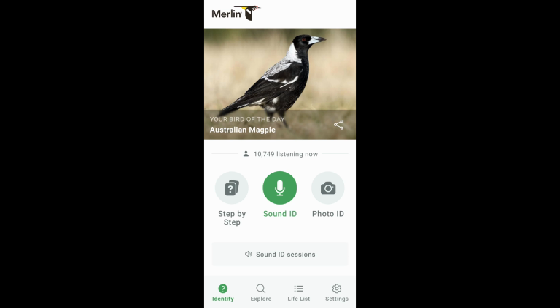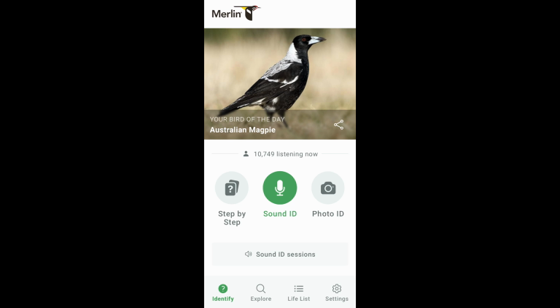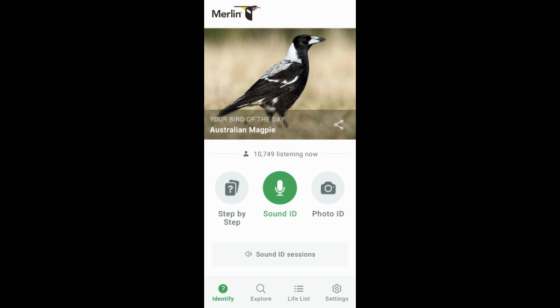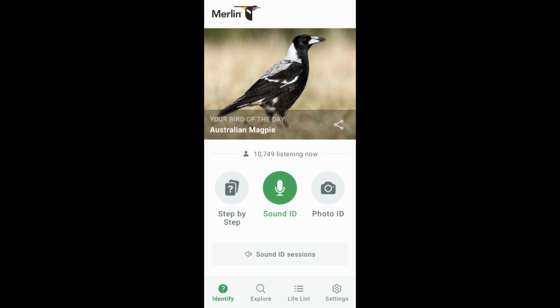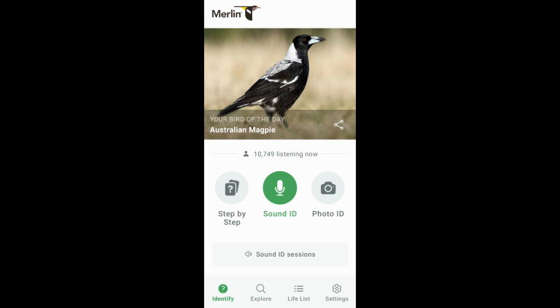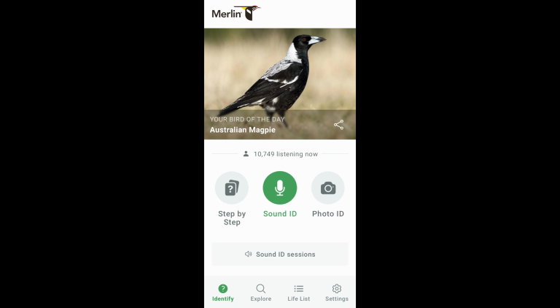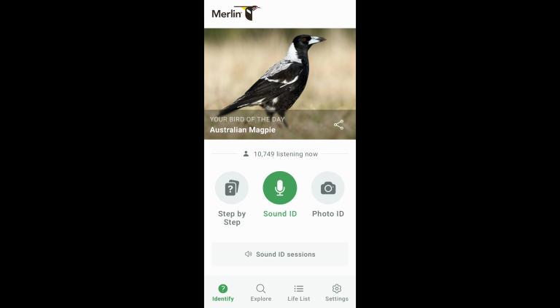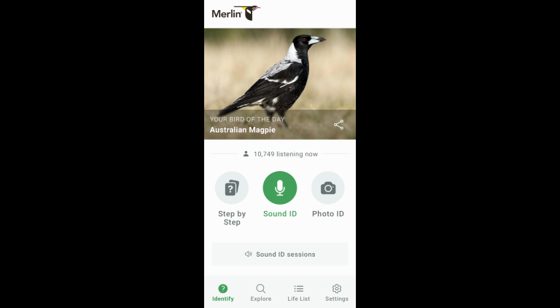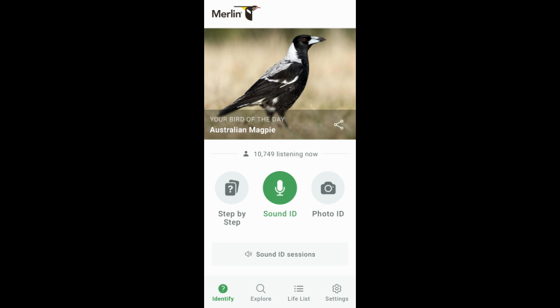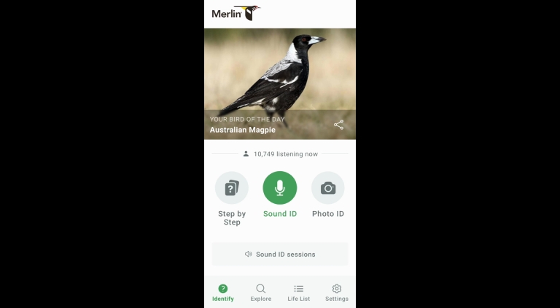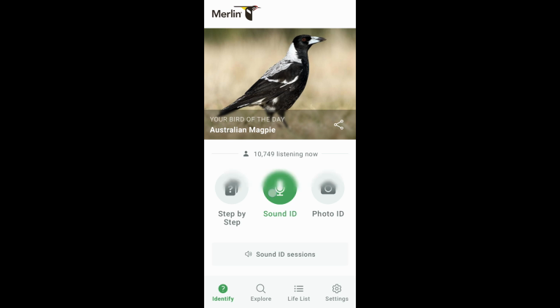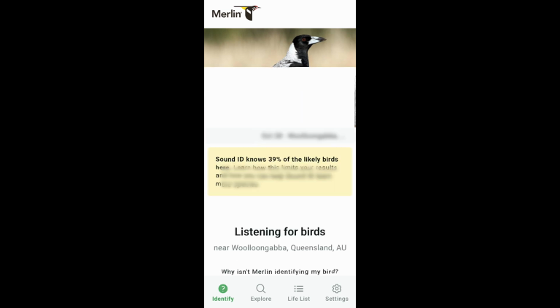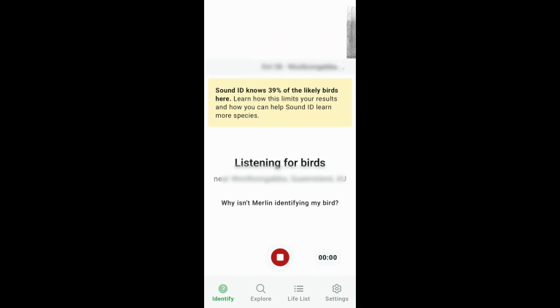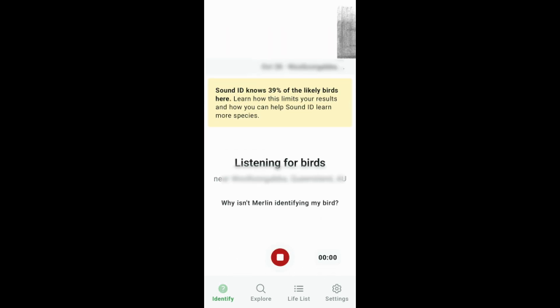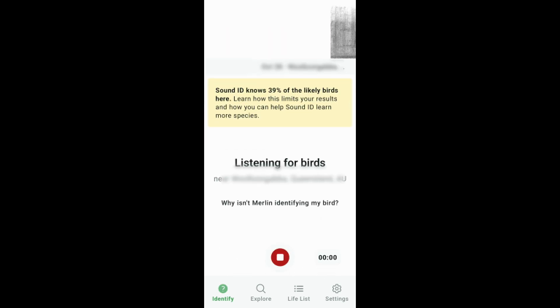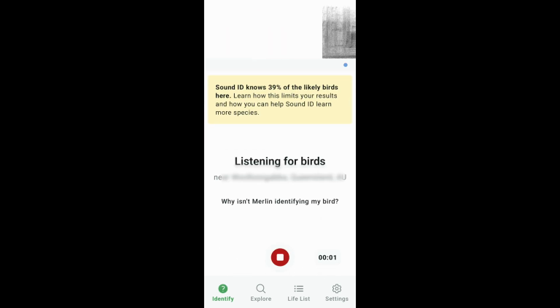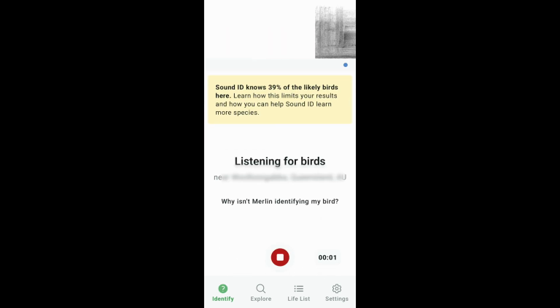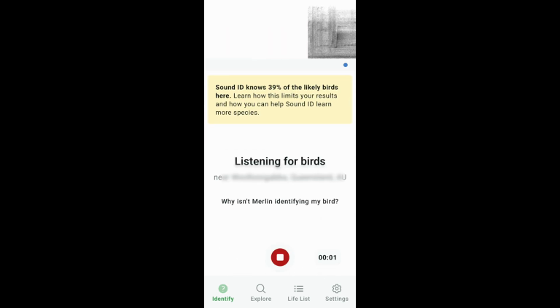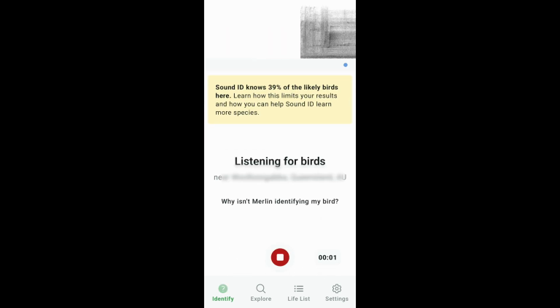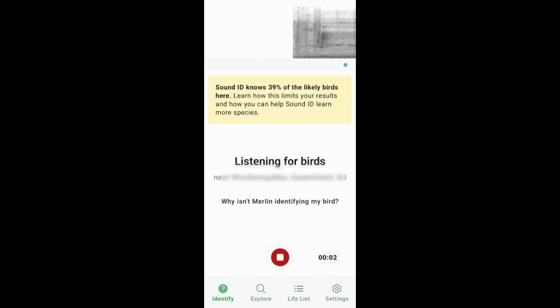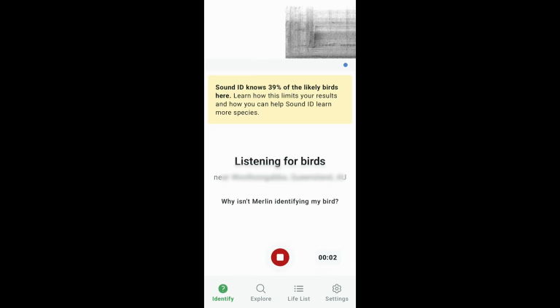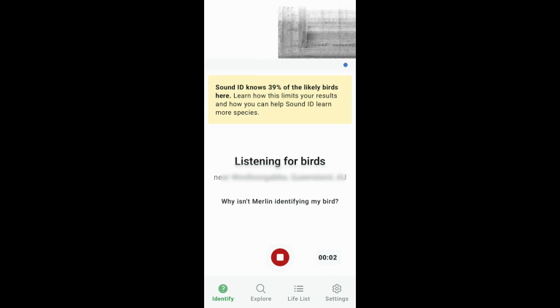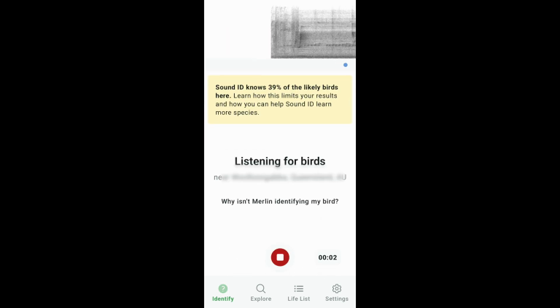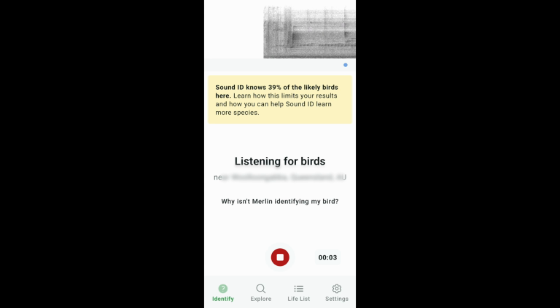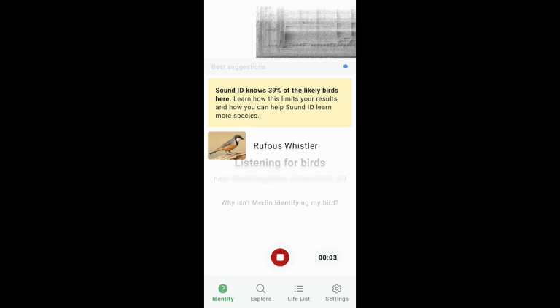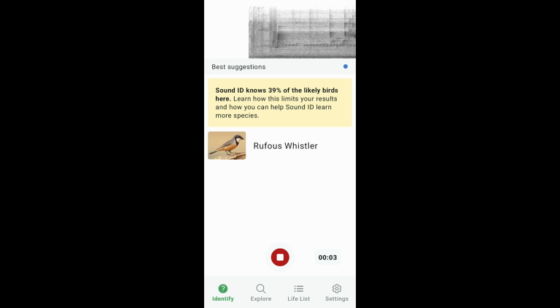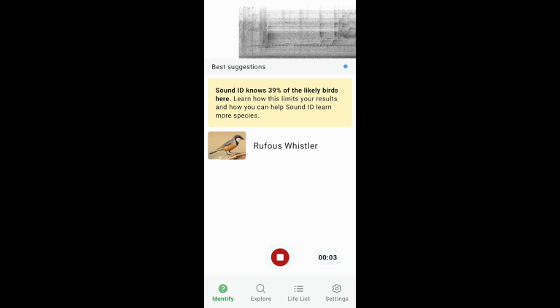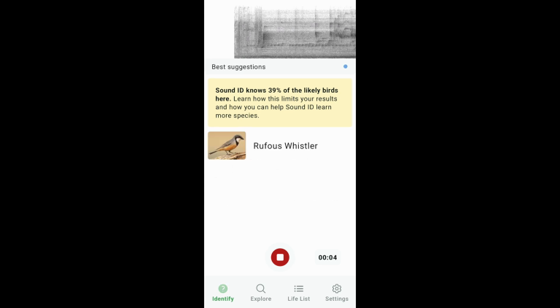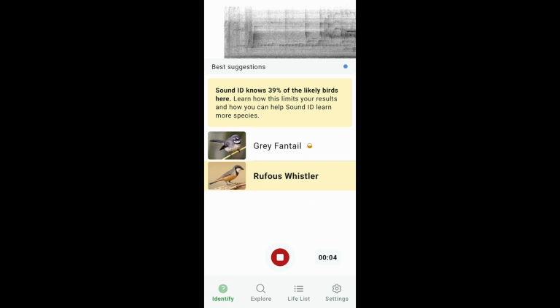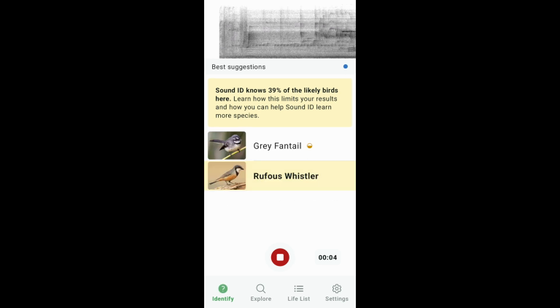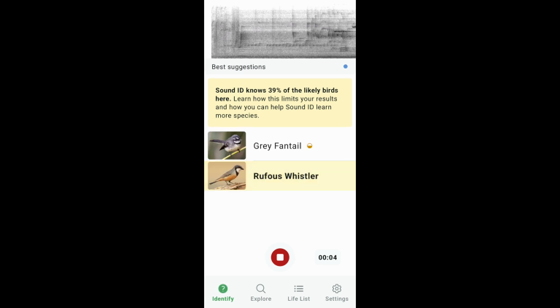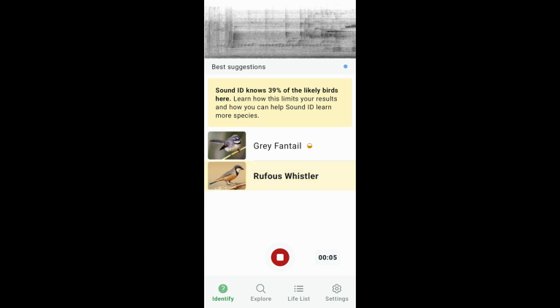So we open Merlin, click Sound ID, and now when the birds are calling they'll be highlighted down below.